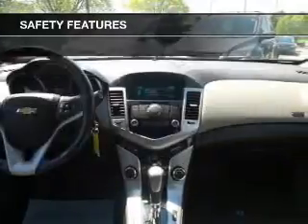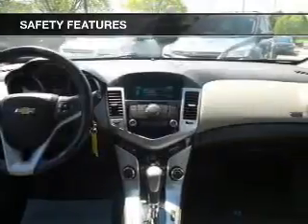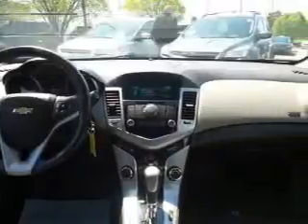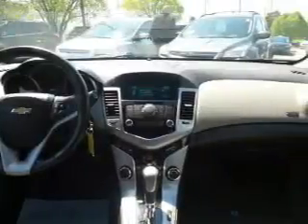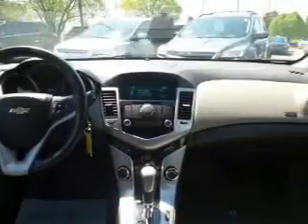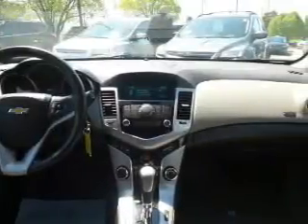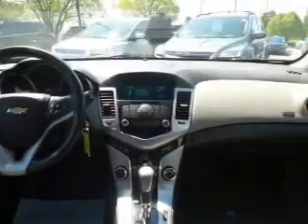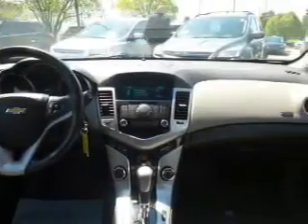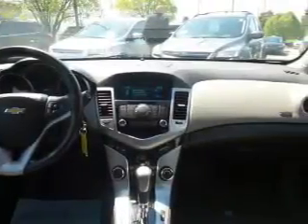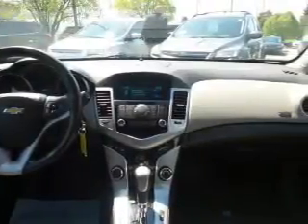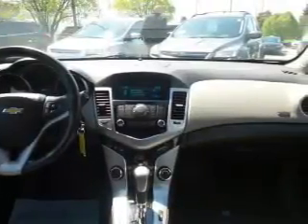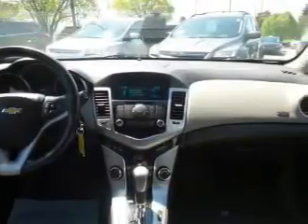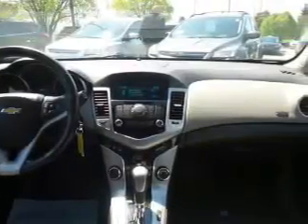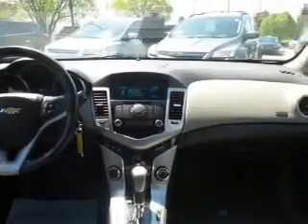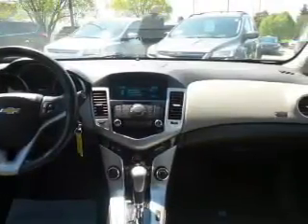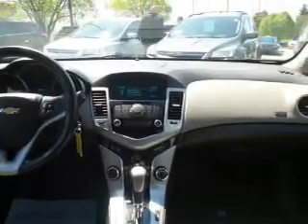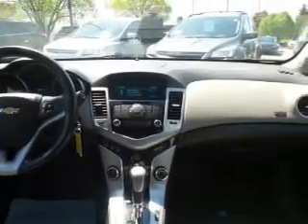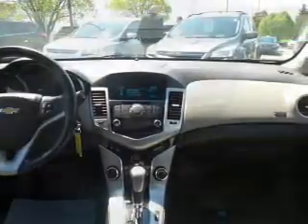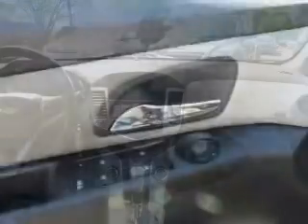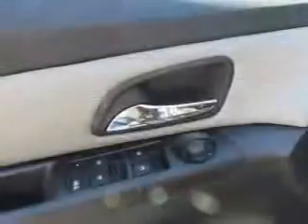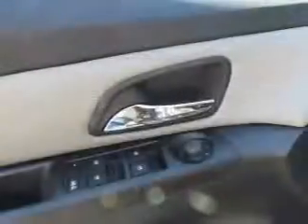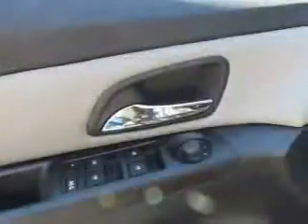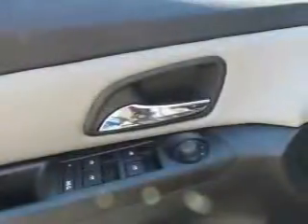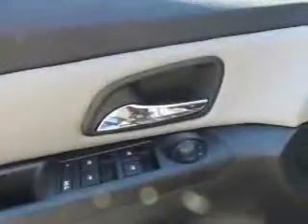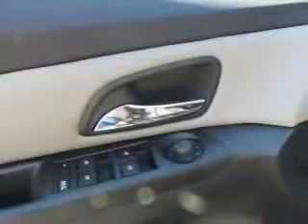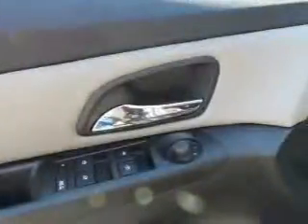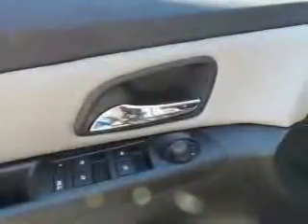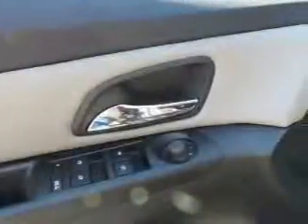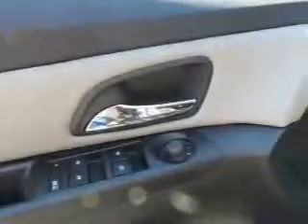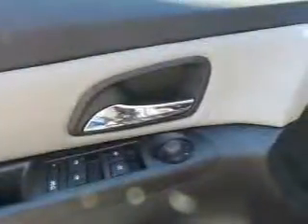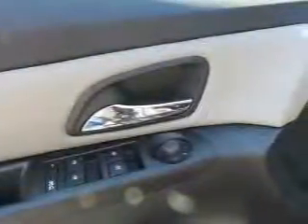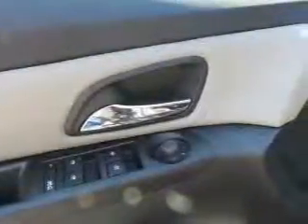Additional safety features include front ventilated disc brakes, daytime running lights, and anti-lock brakes — all at great quality at a great price.